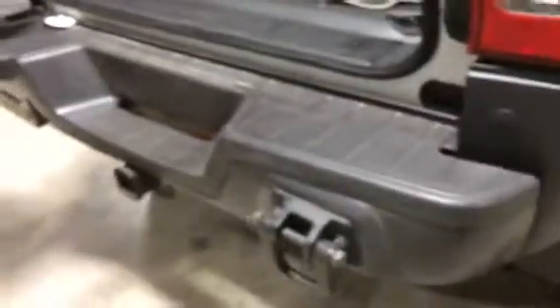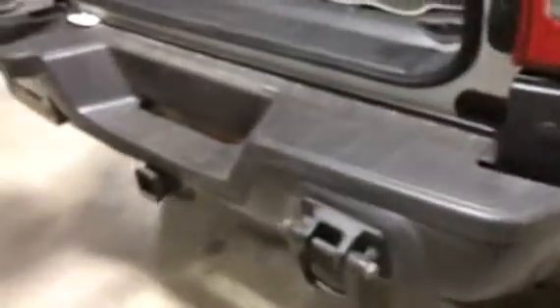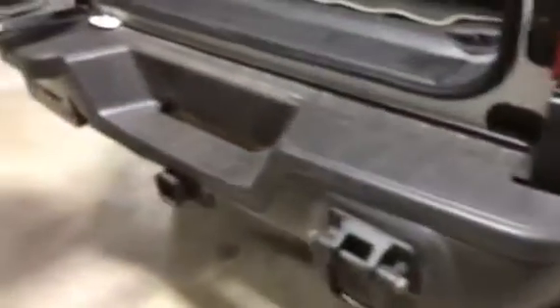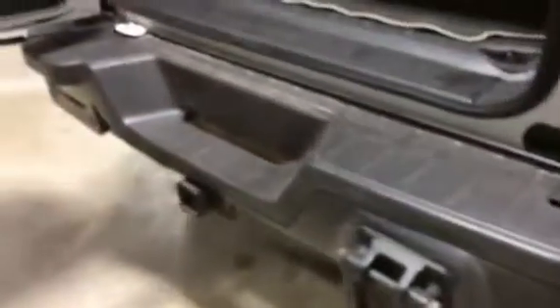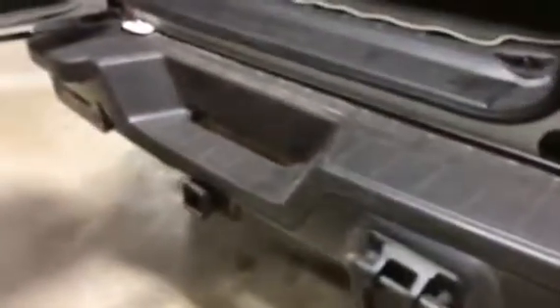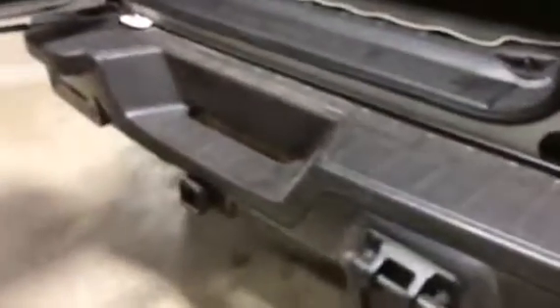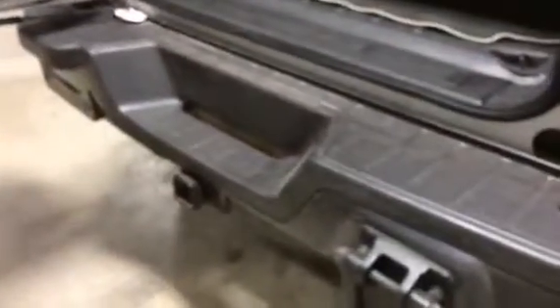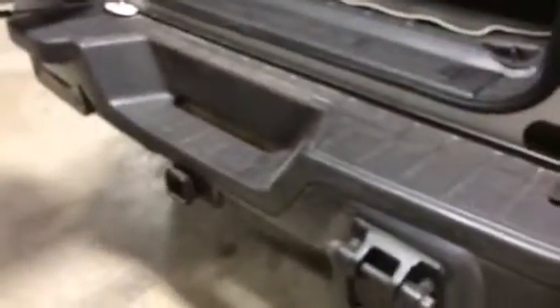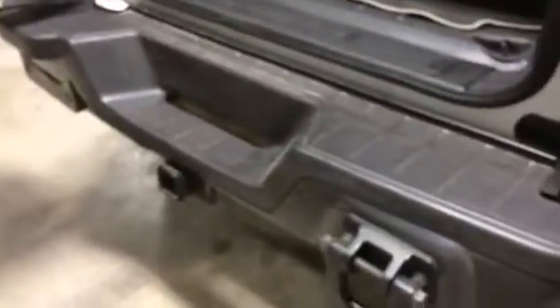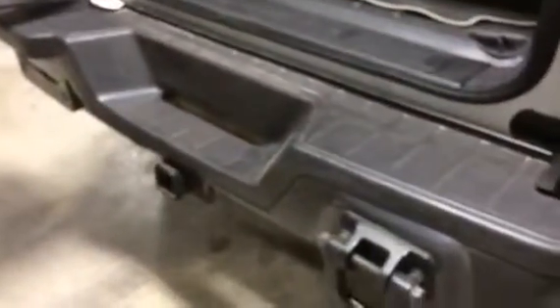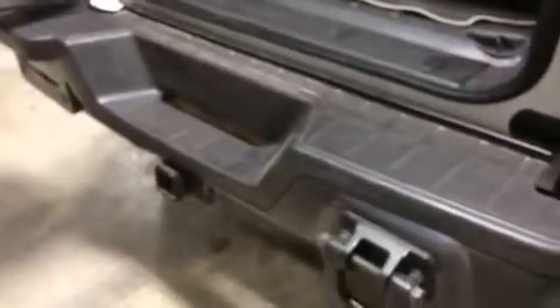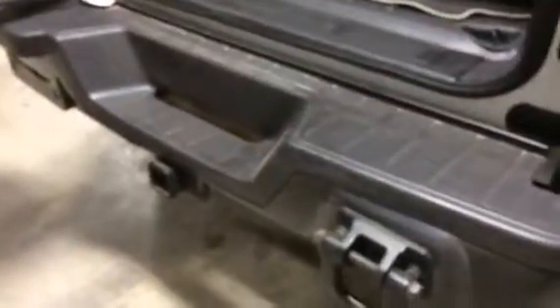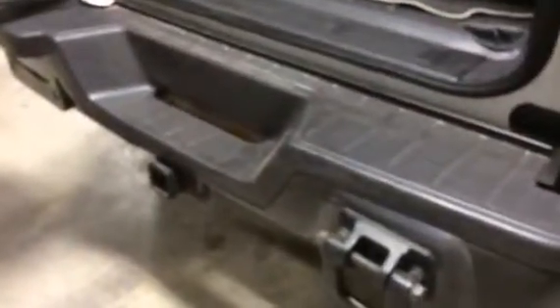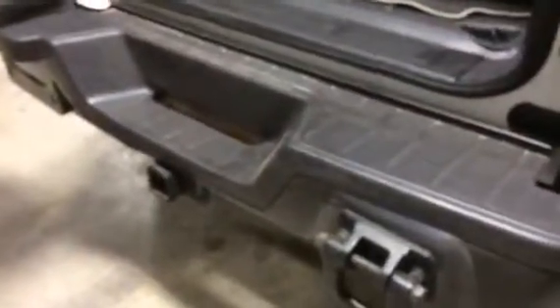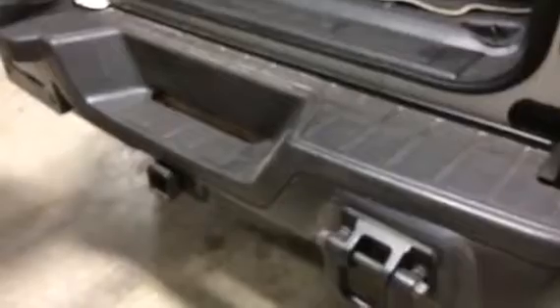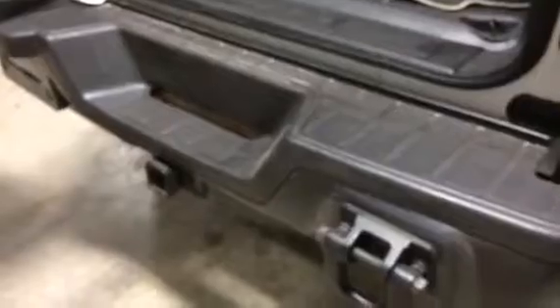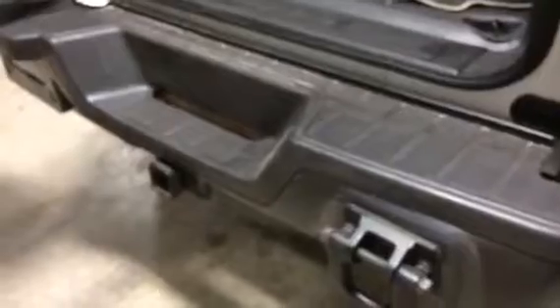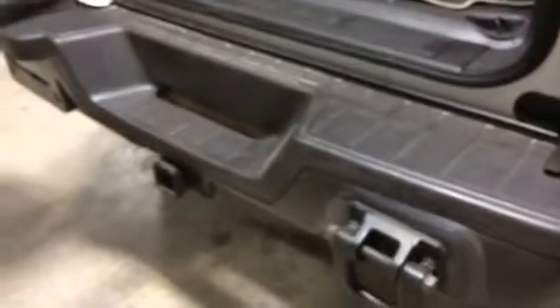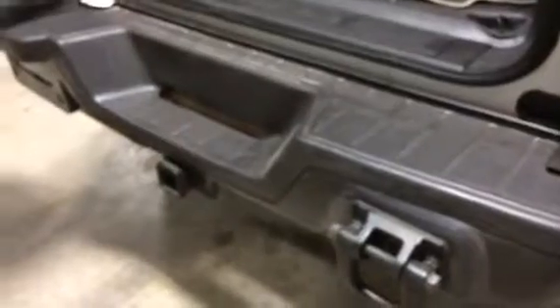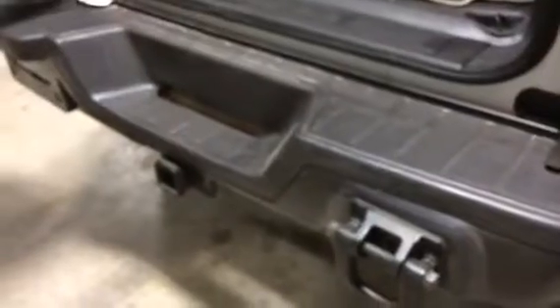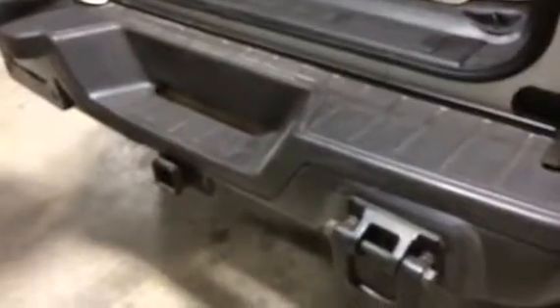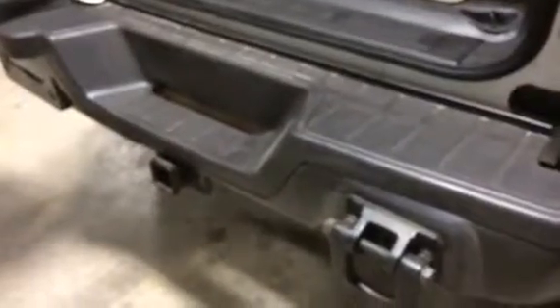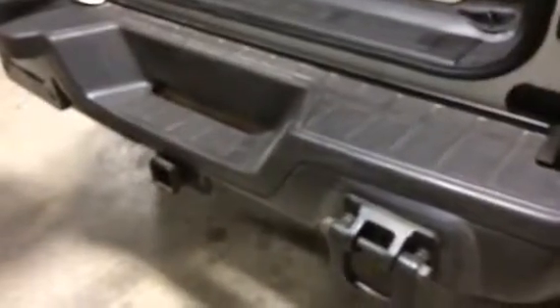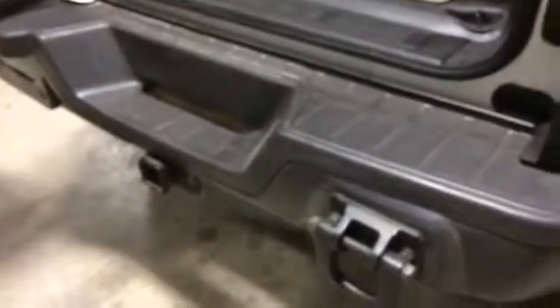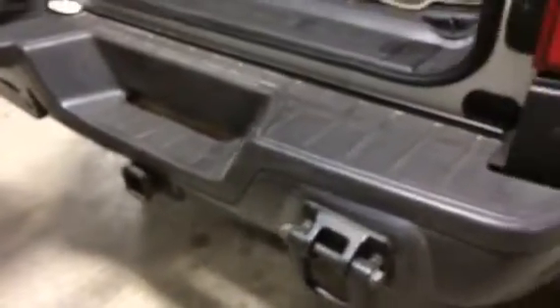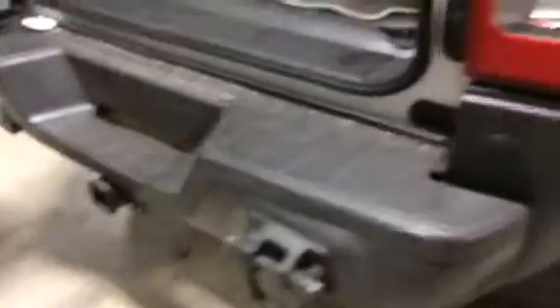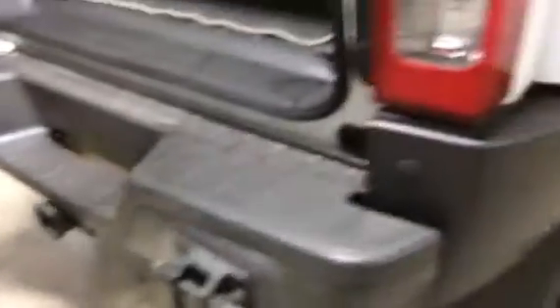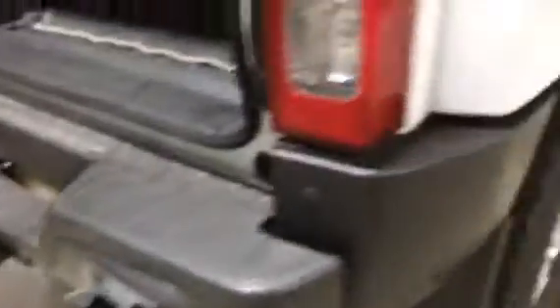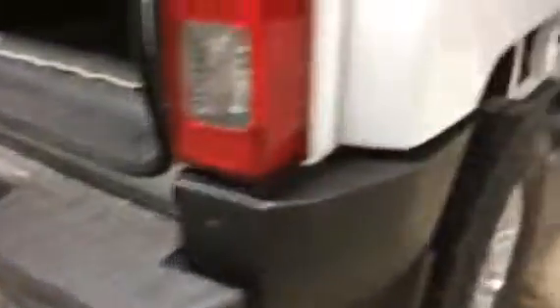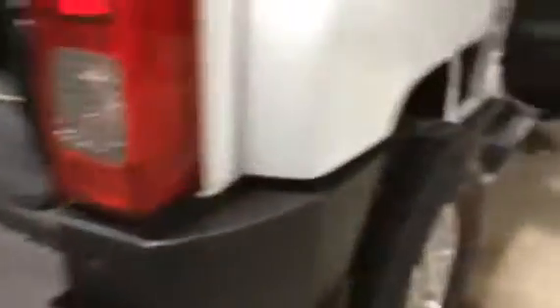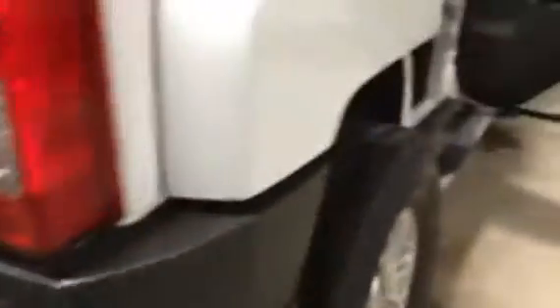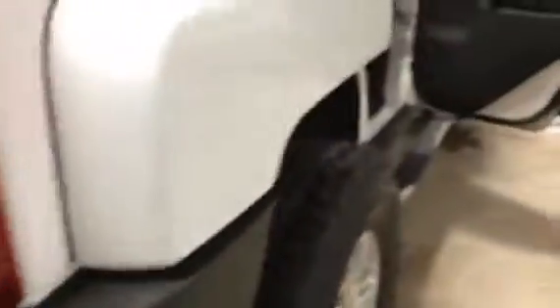There's that towing hitch — there is a towing package on this unit, with a receiver hitch on the back.